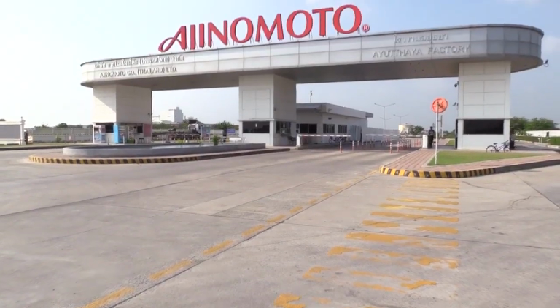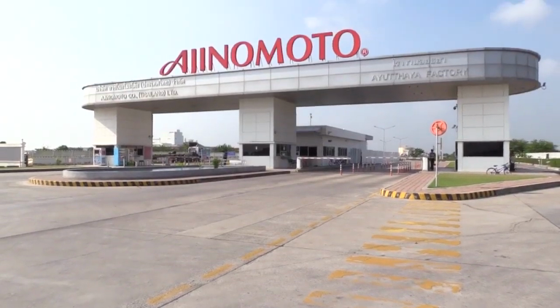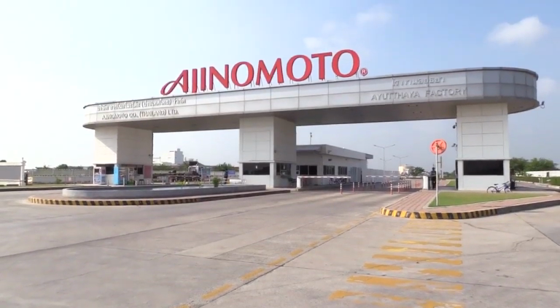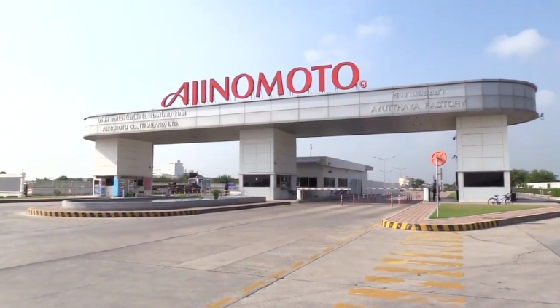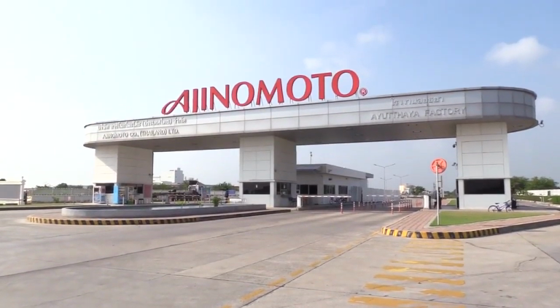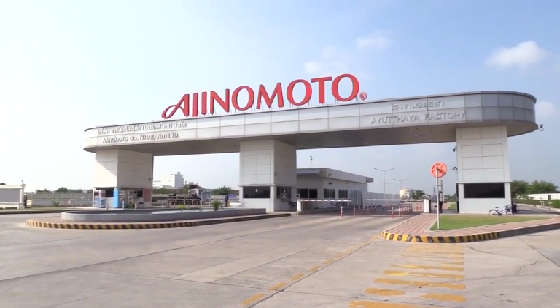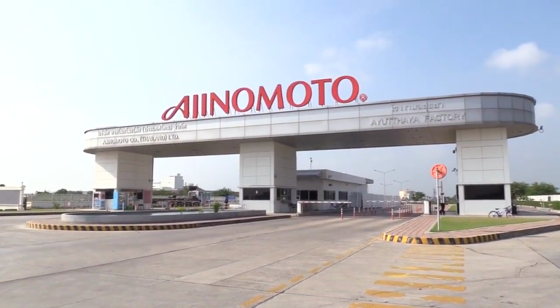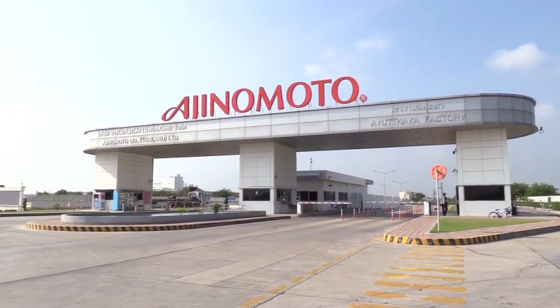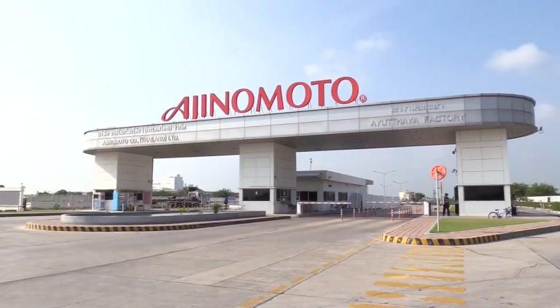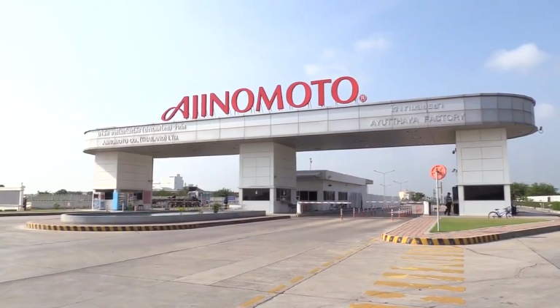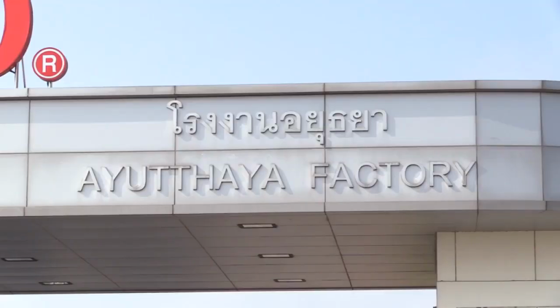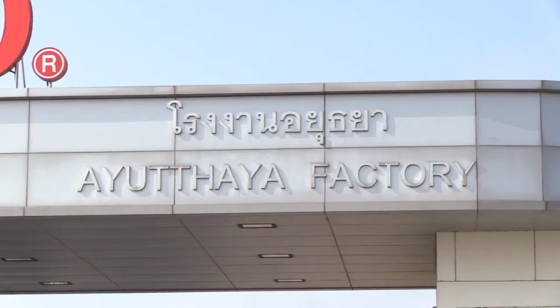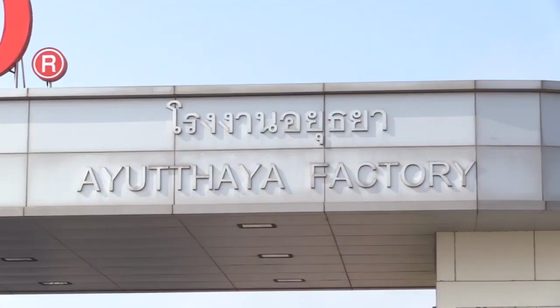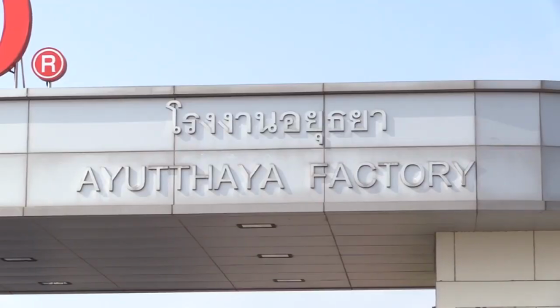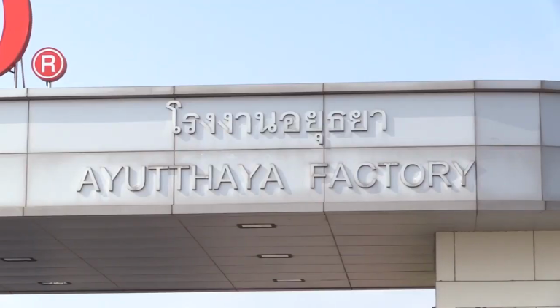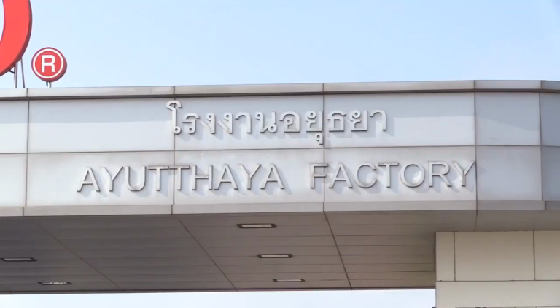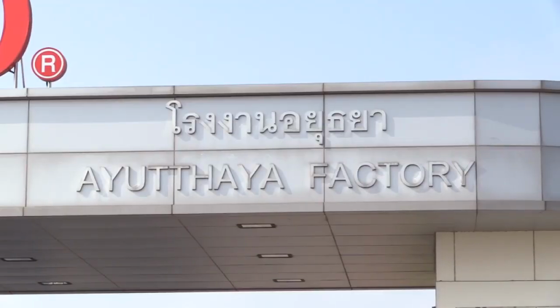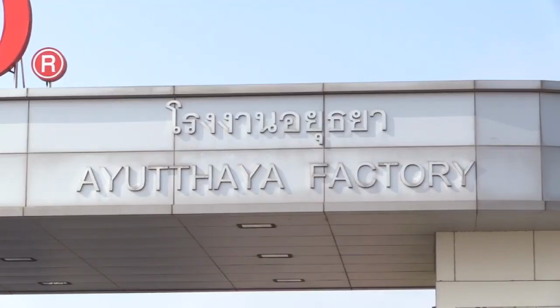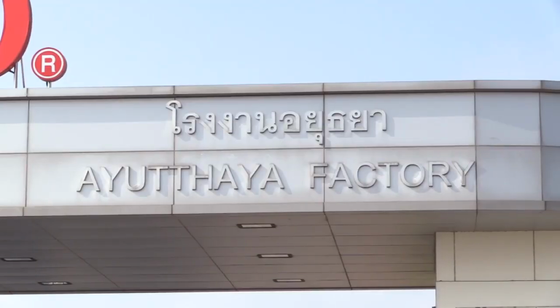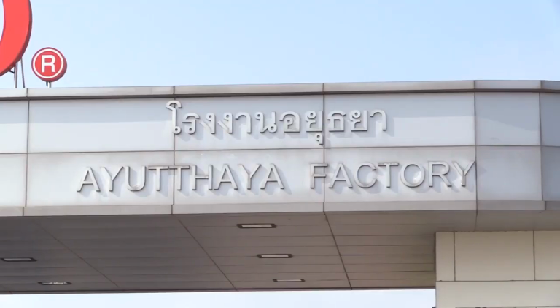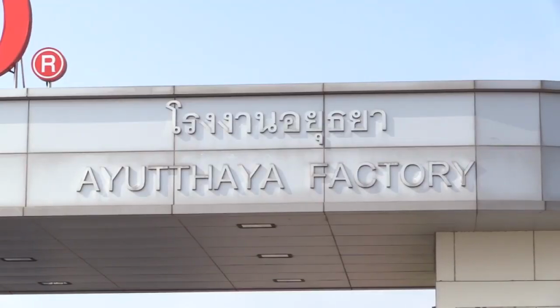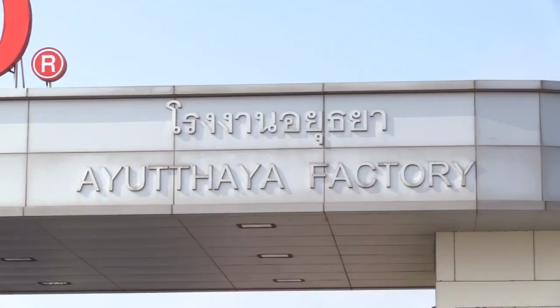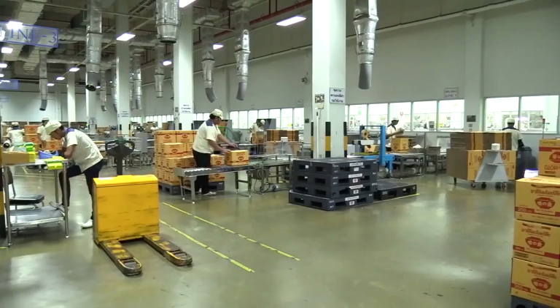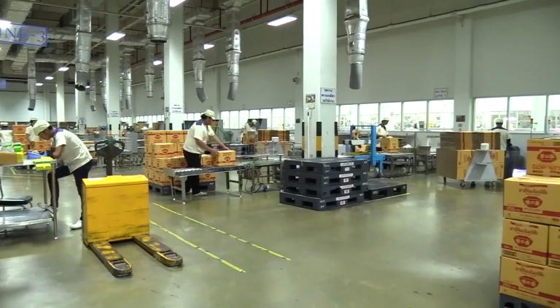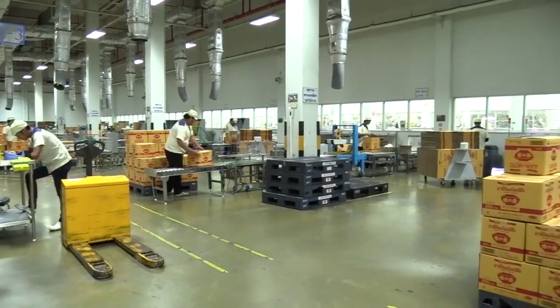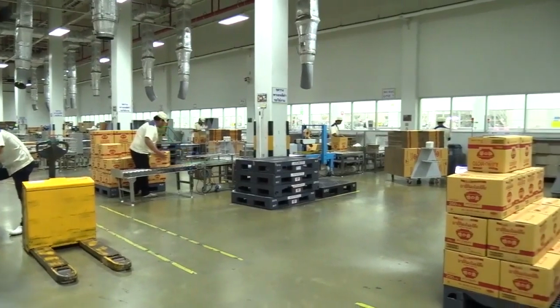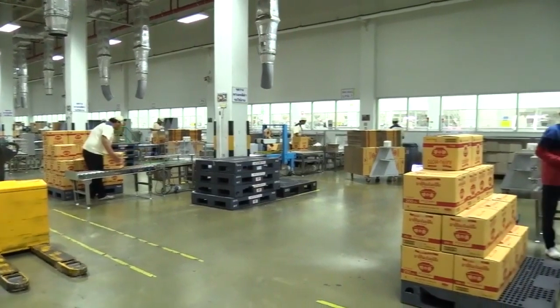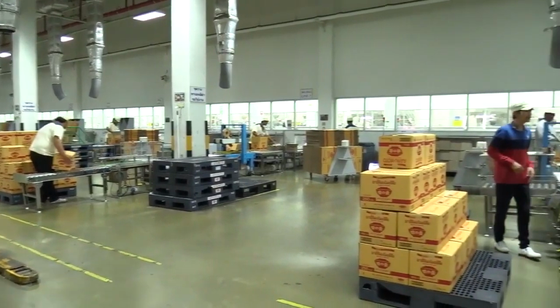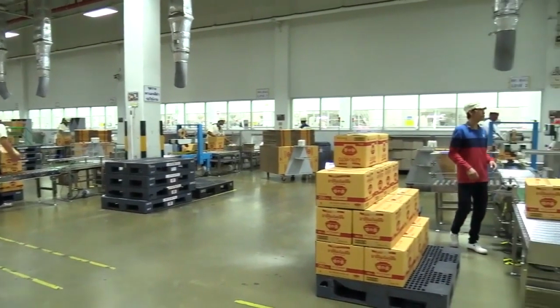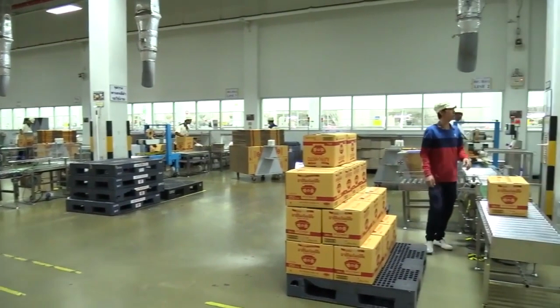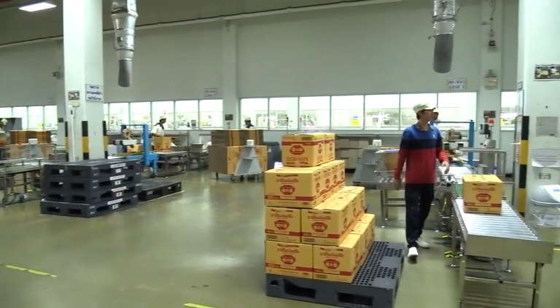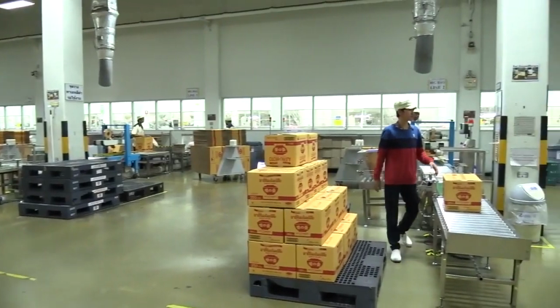This is Ayutaya Factory, the third Thai factory to produce Ajinomoto, which supports market growth both domestically and internationally.